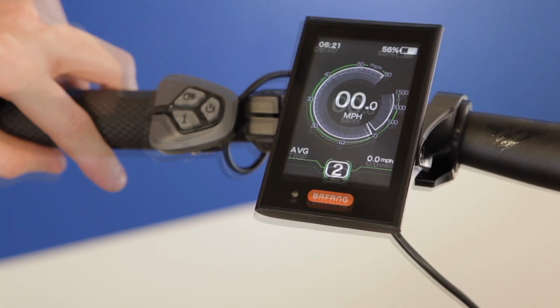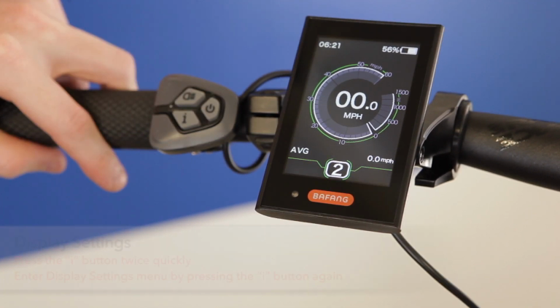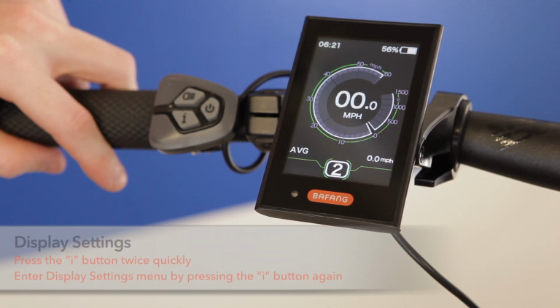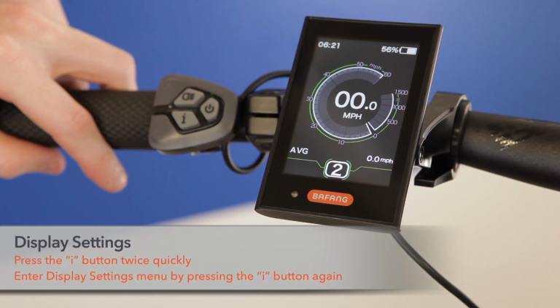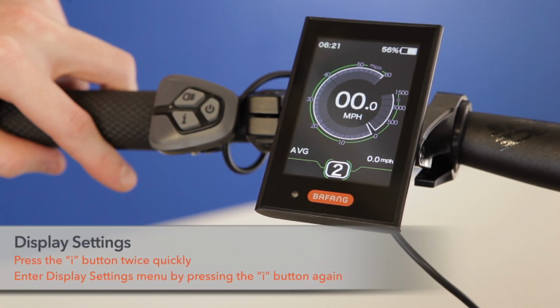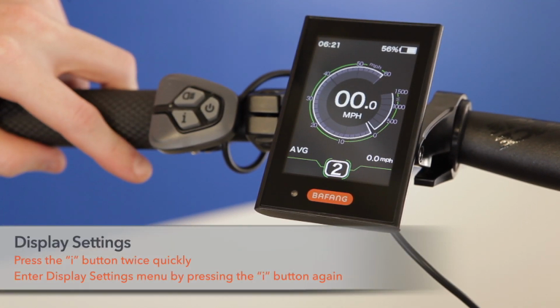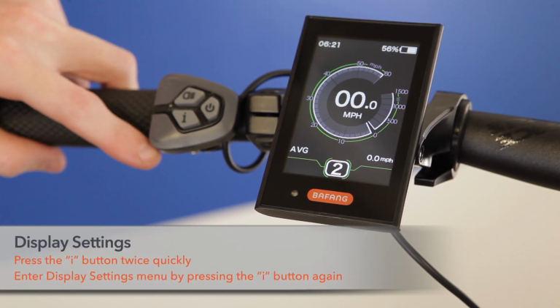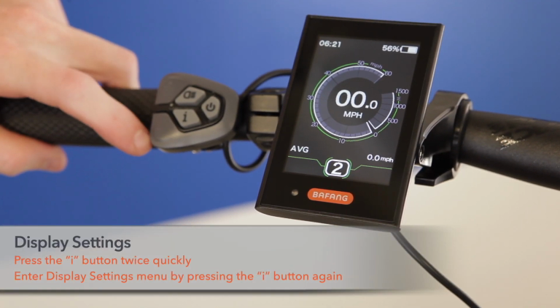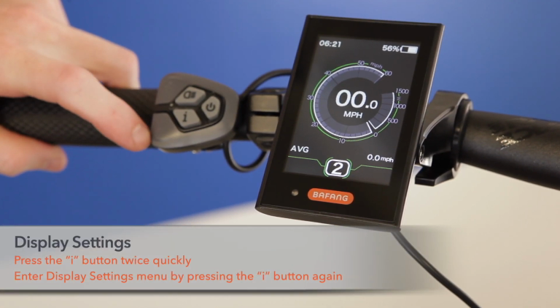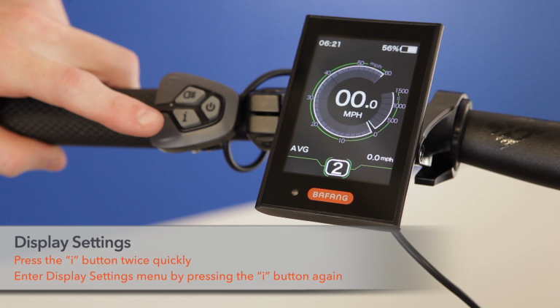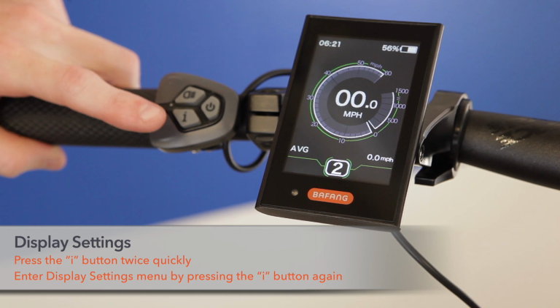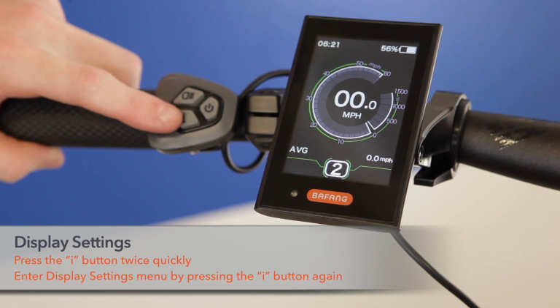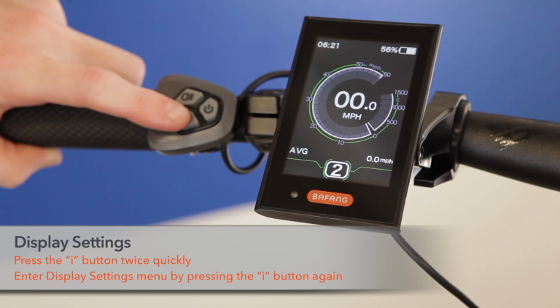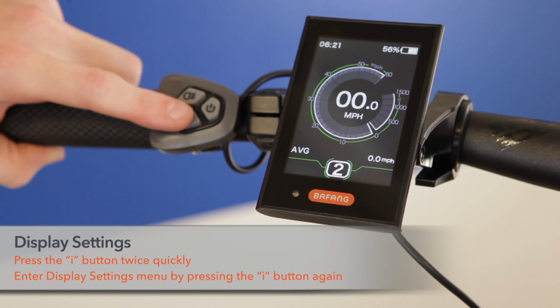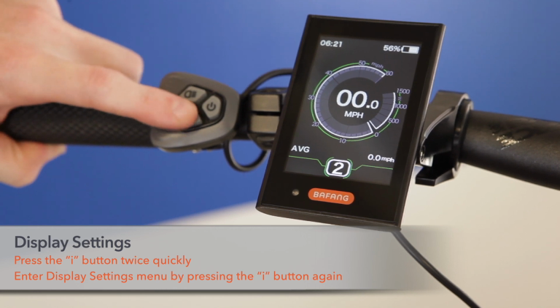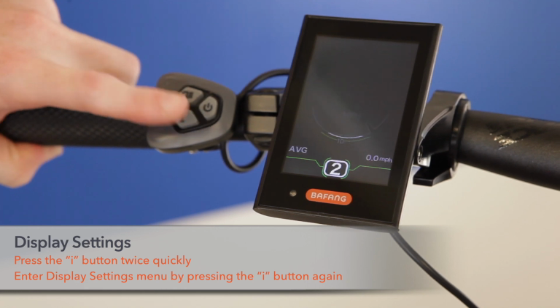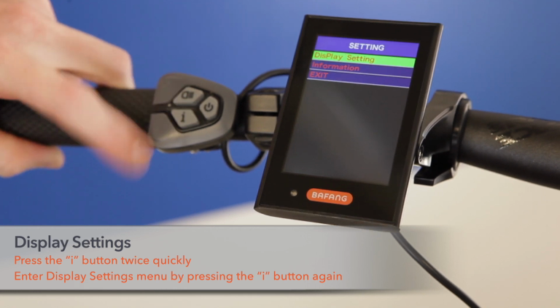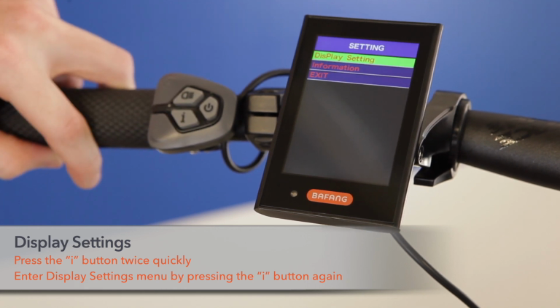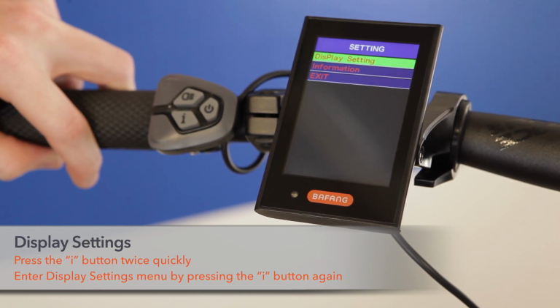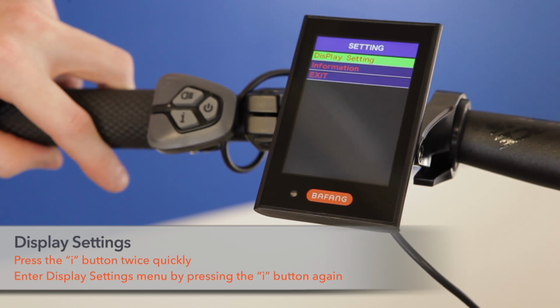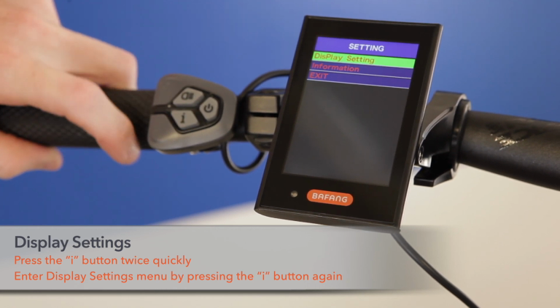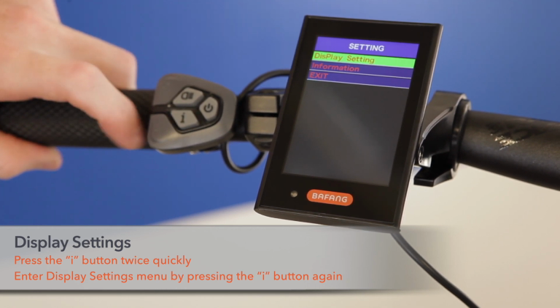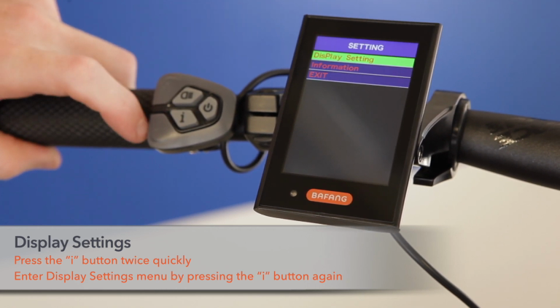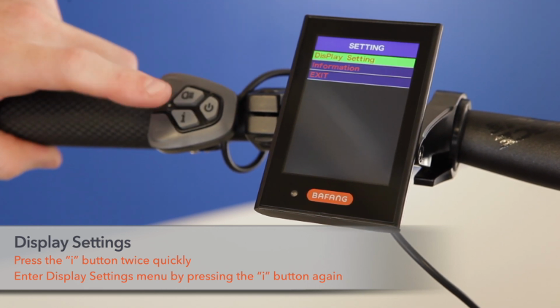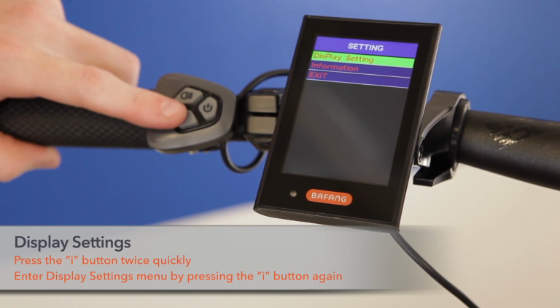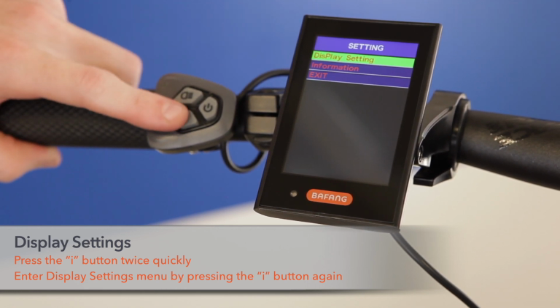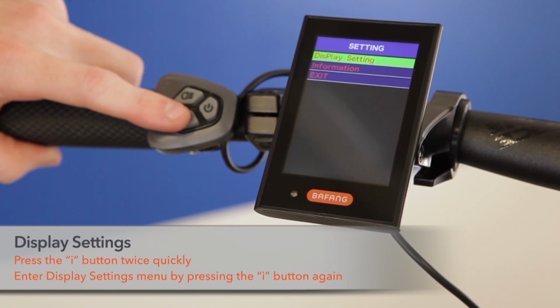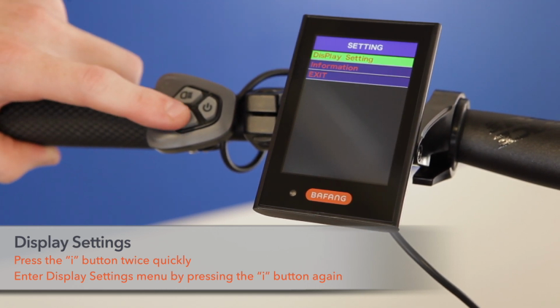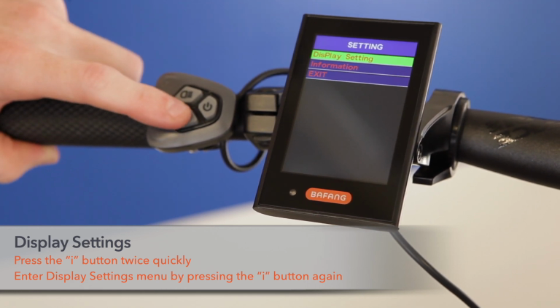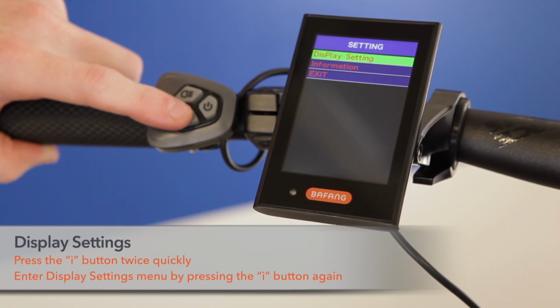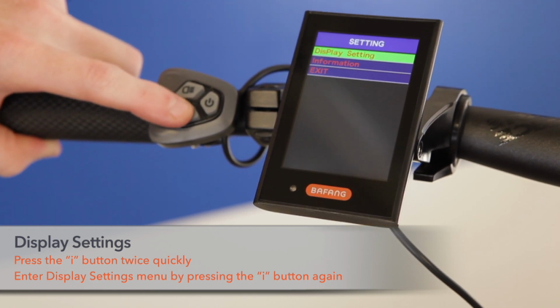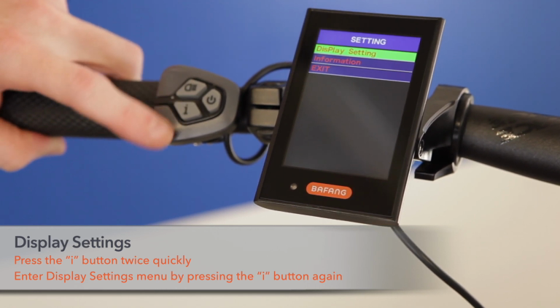To enter the display settings, press the I button twice quickly, then press the I button again to get into the display settings.